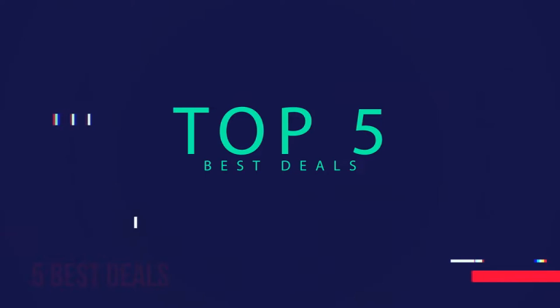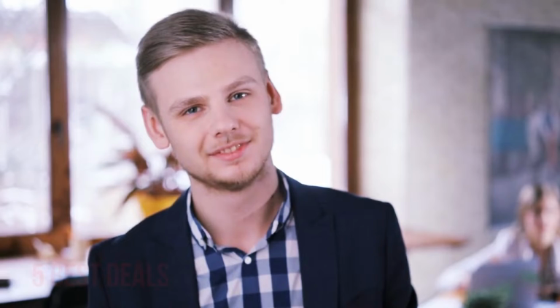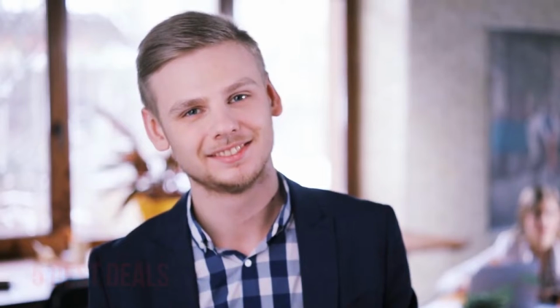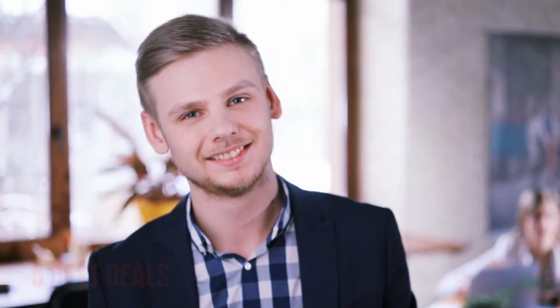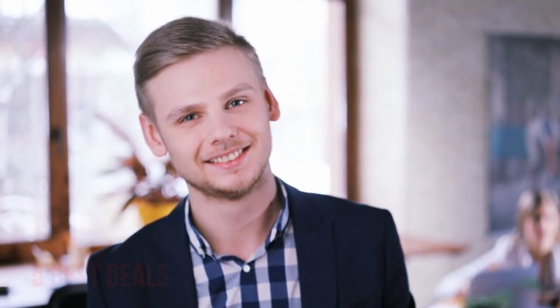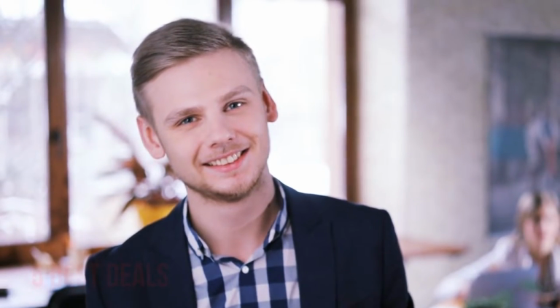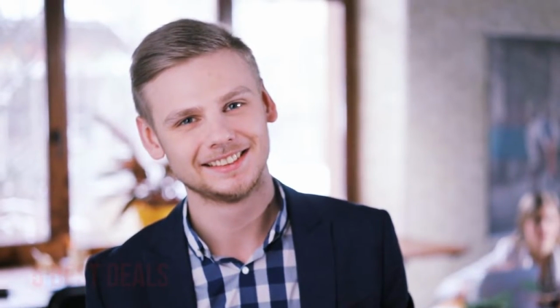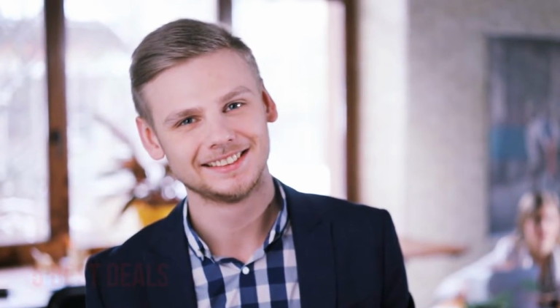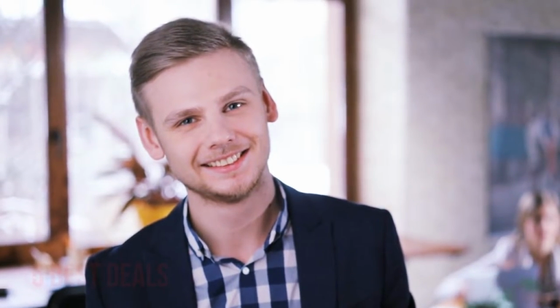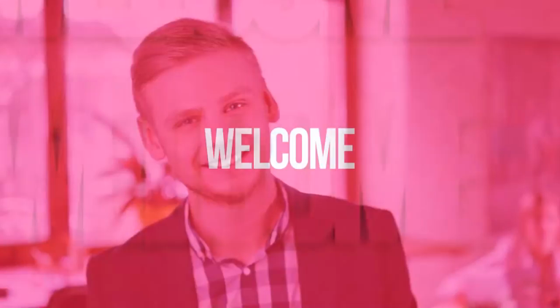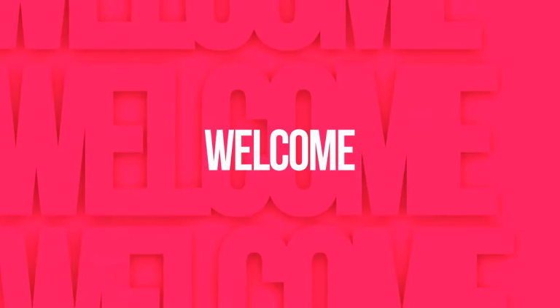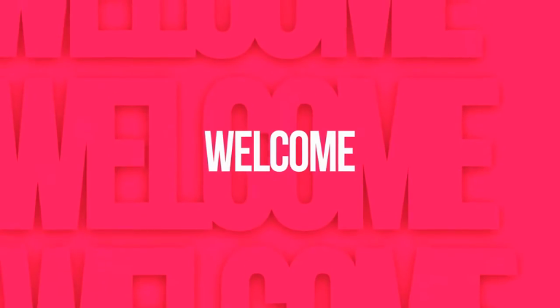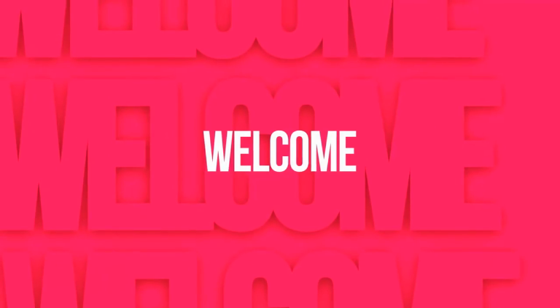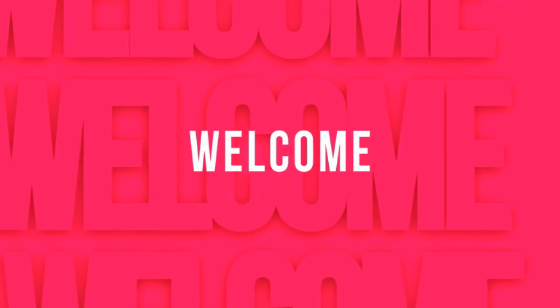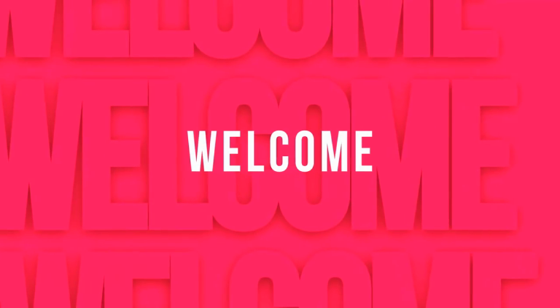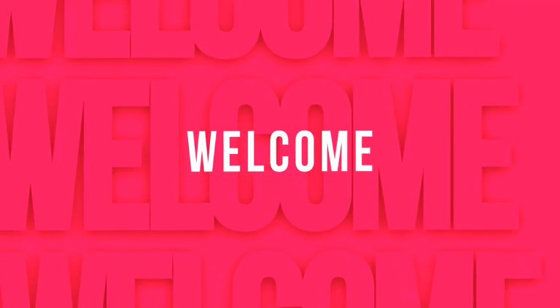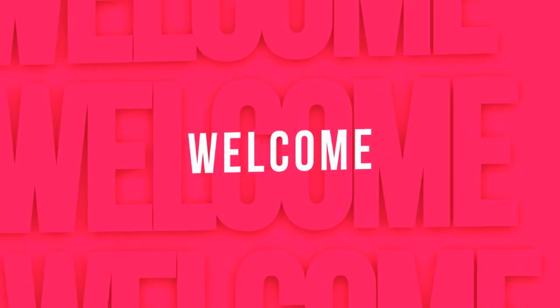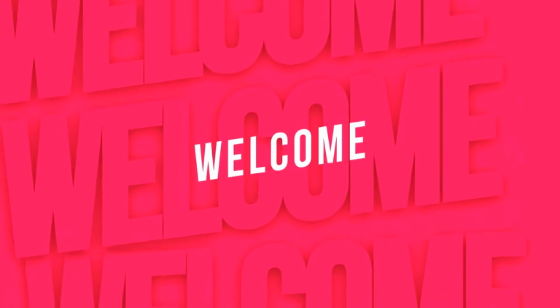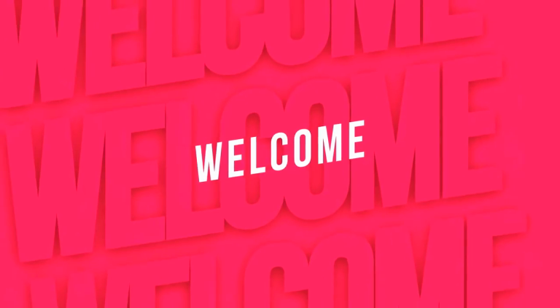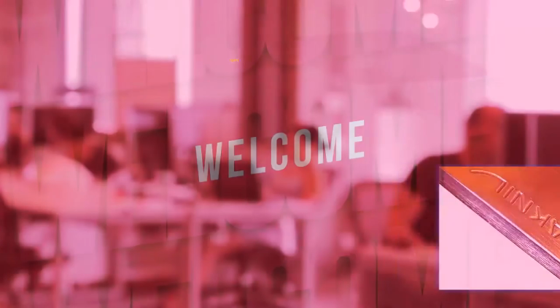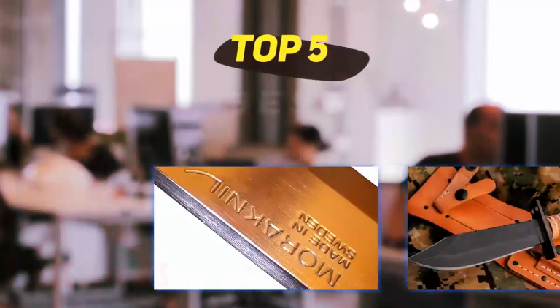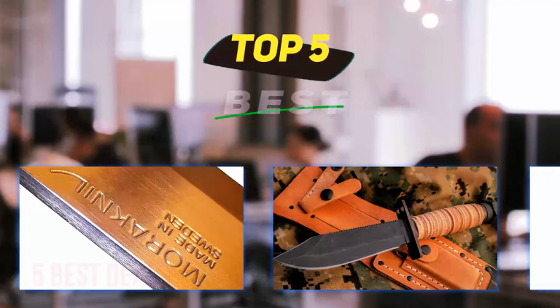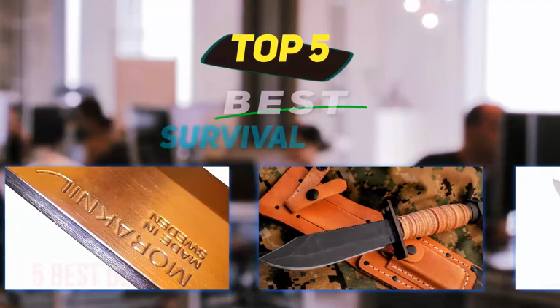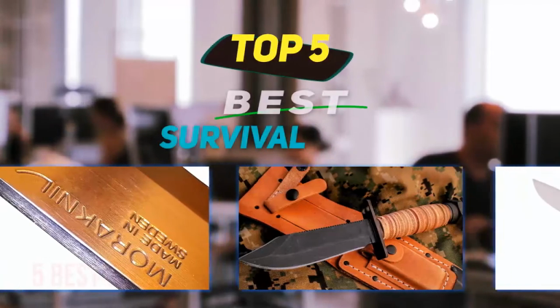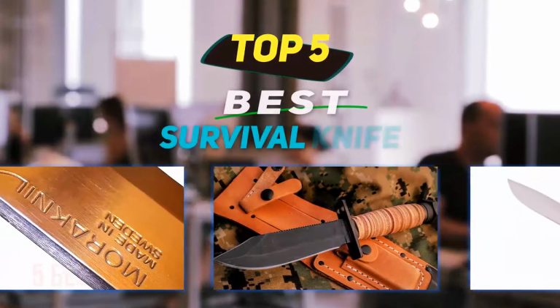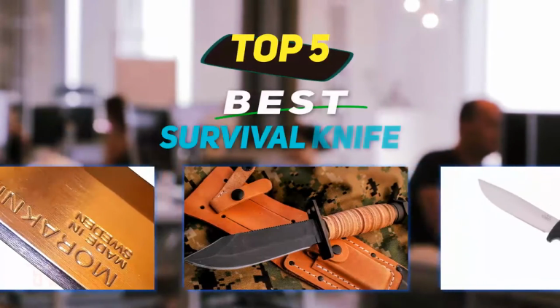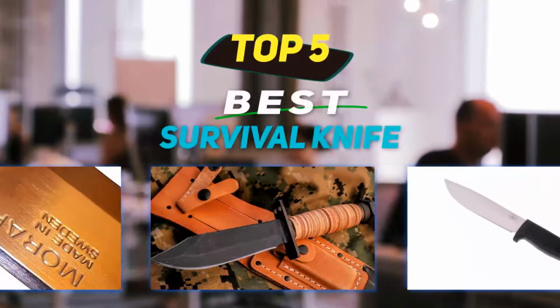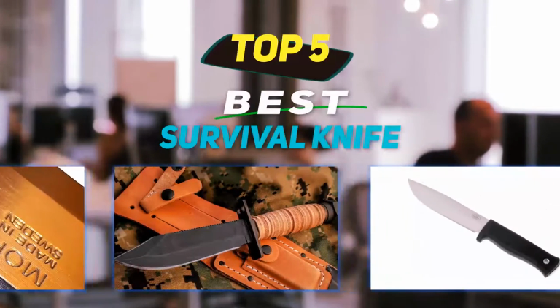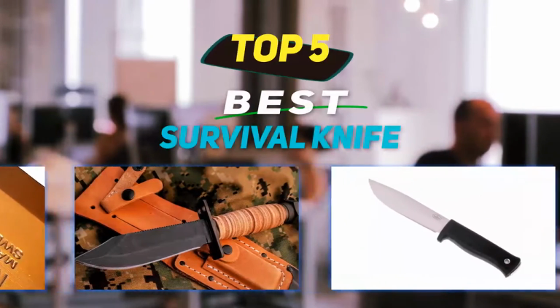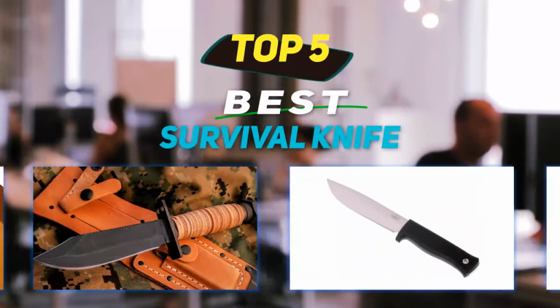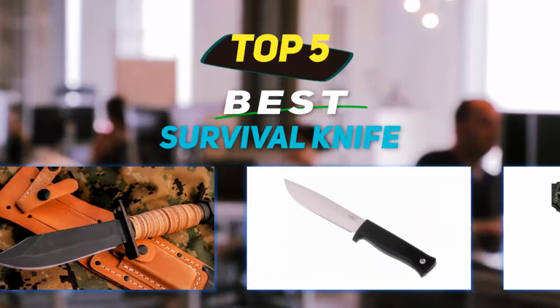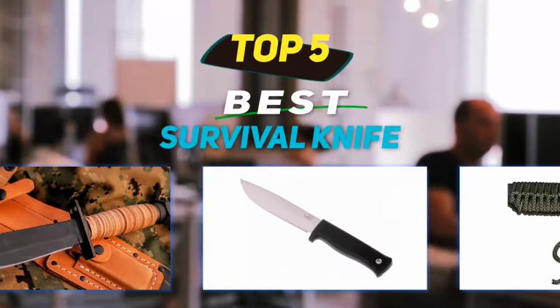Hey guys, welcome back to my channel. In this video, I'm gonna talk about the top 5 best survival knives.